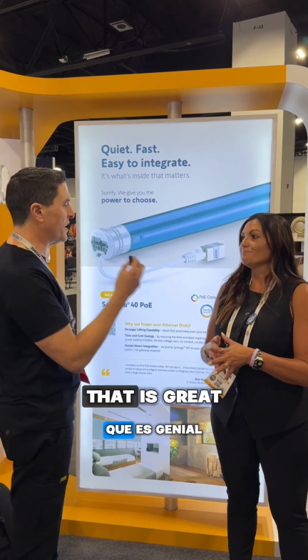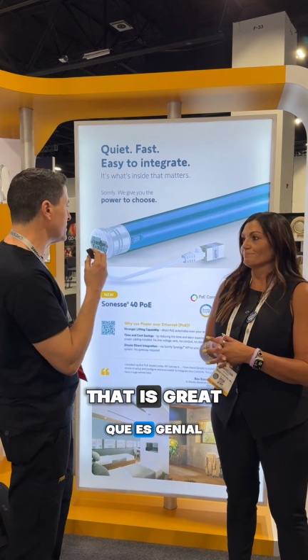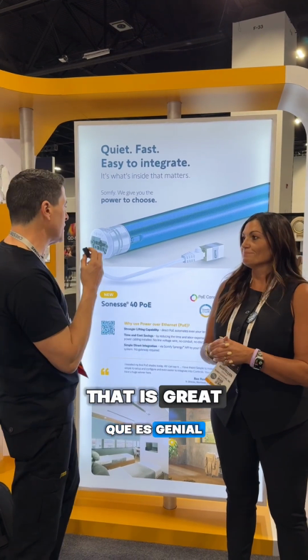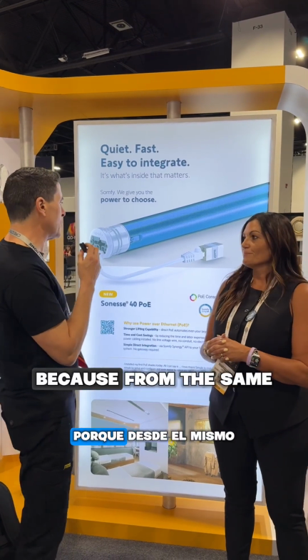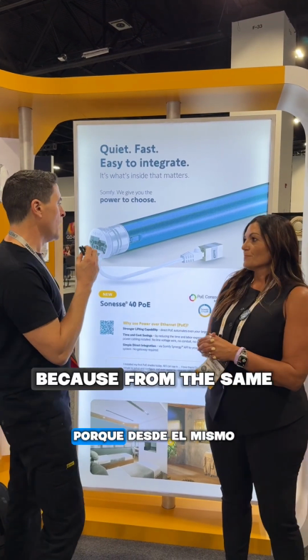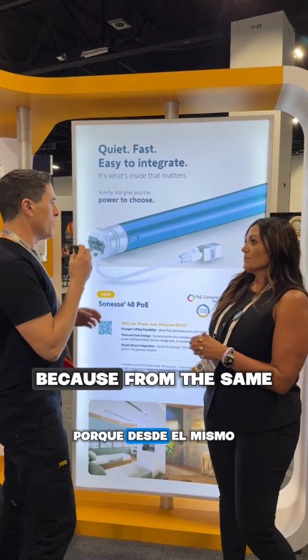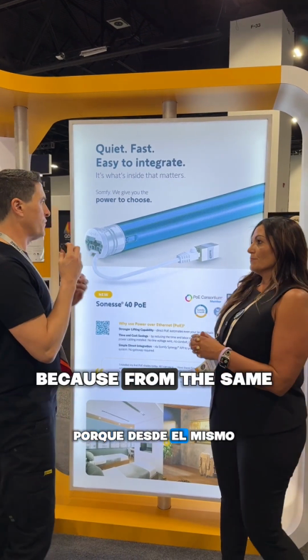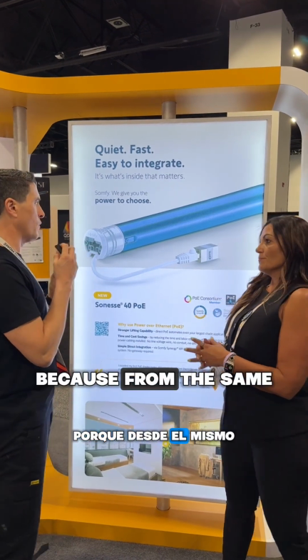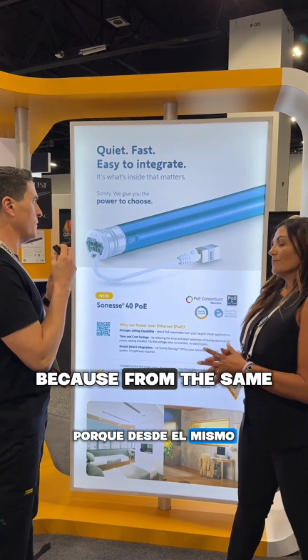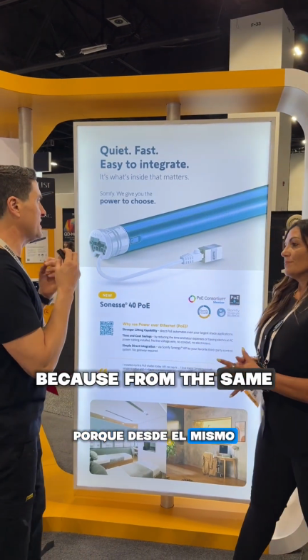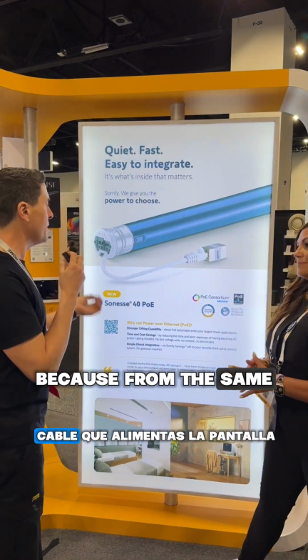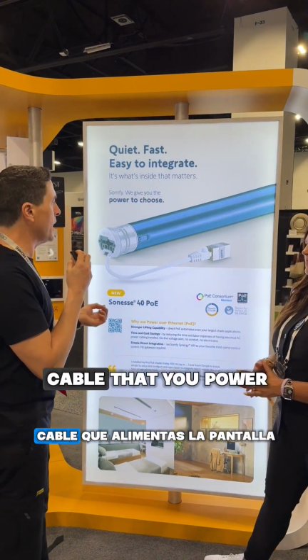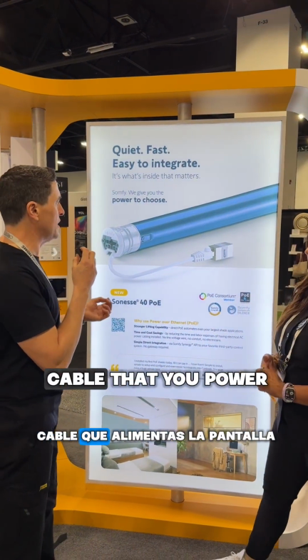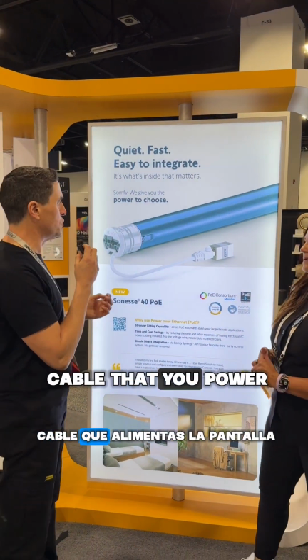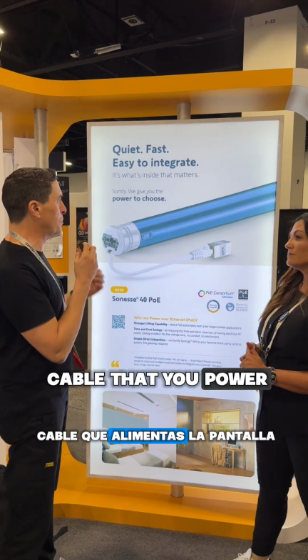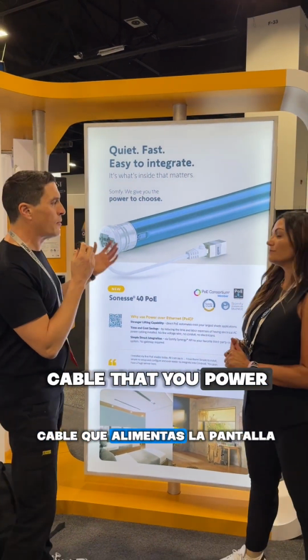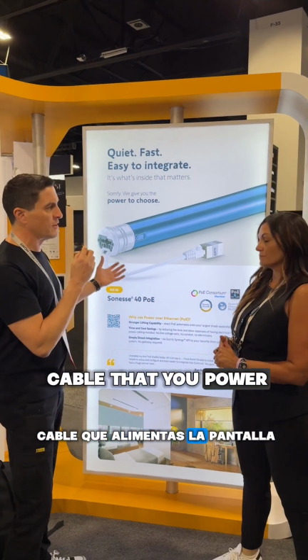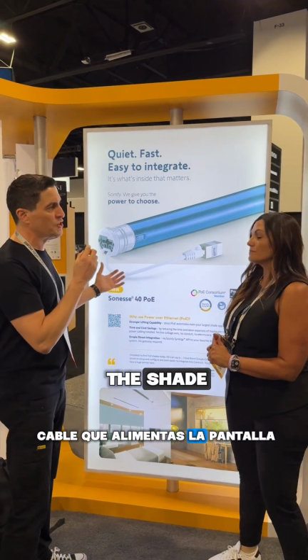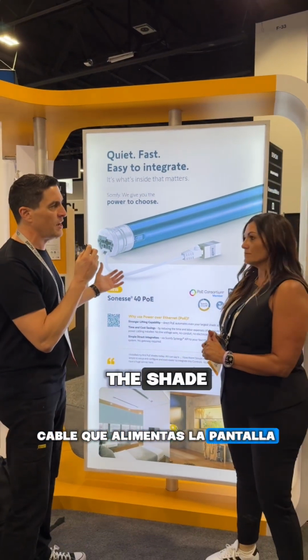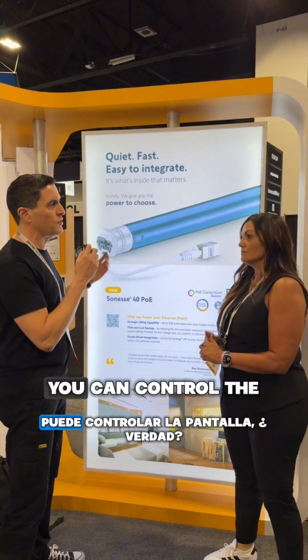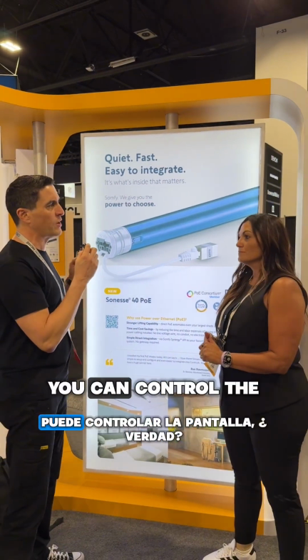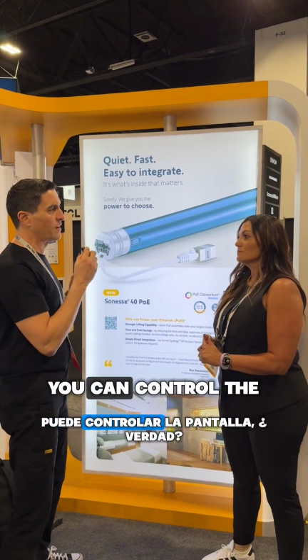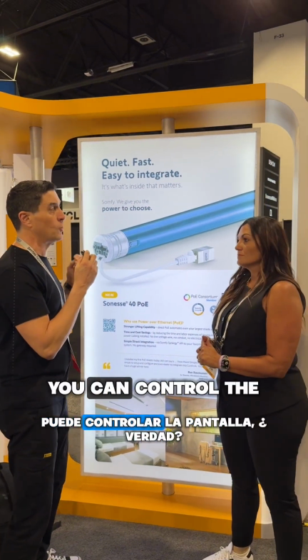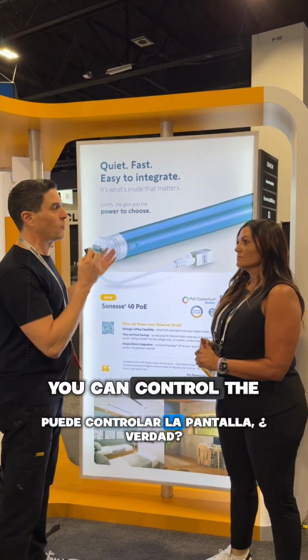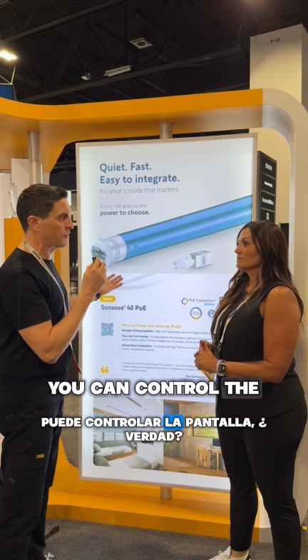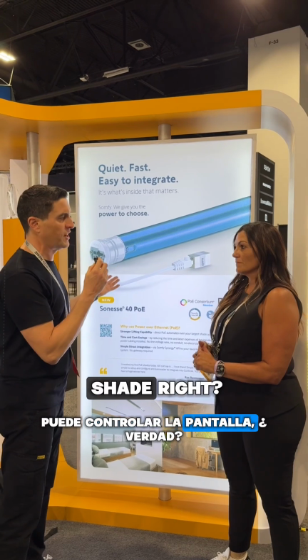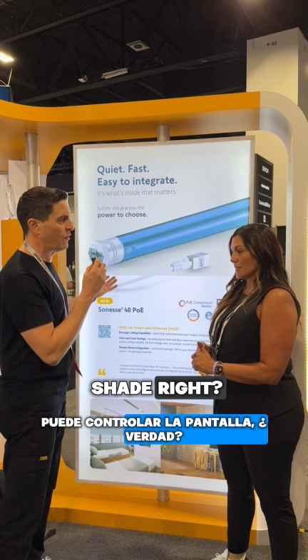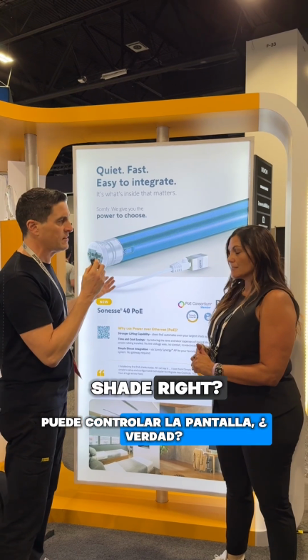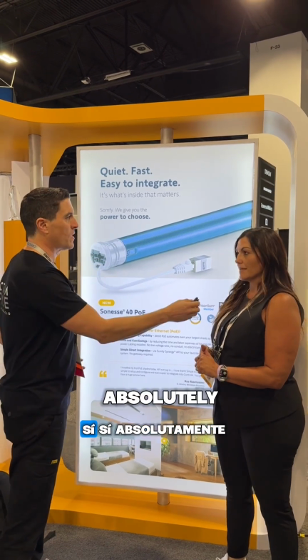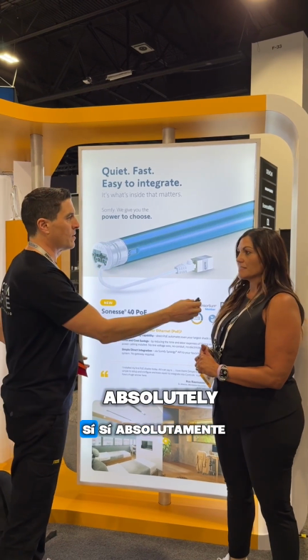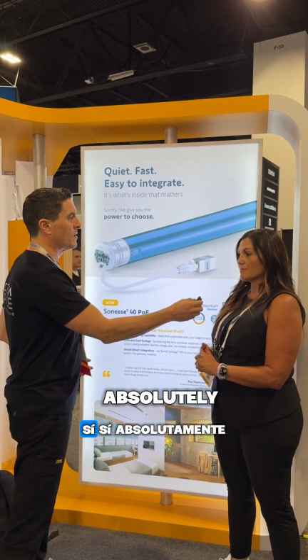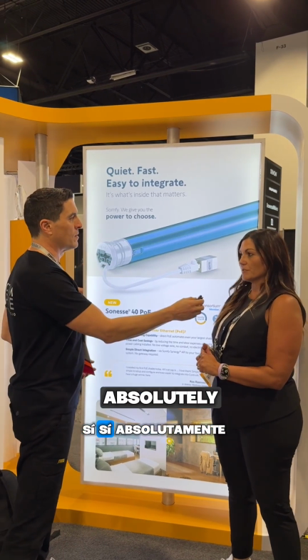That is great because from the same cable that you power the shade, you can also control the shade. Yes, absolutely.